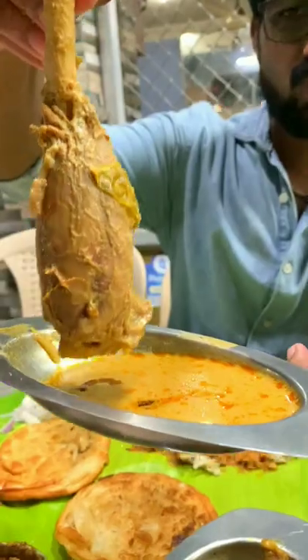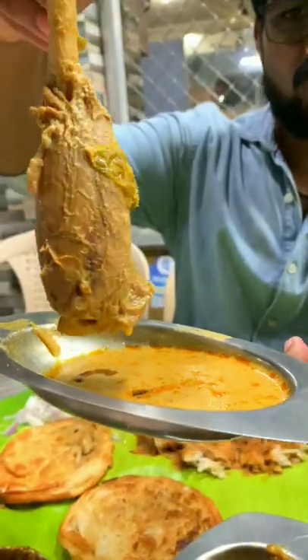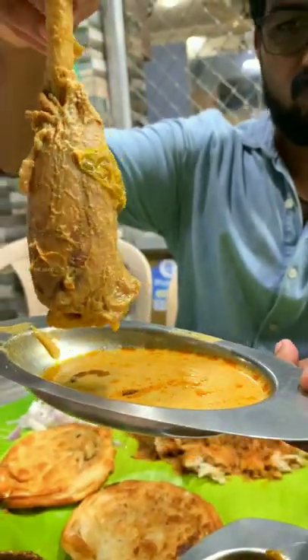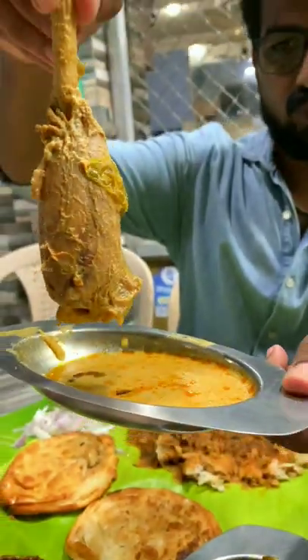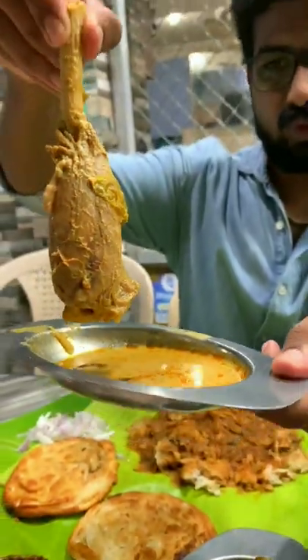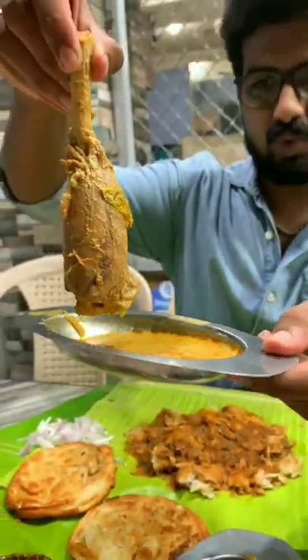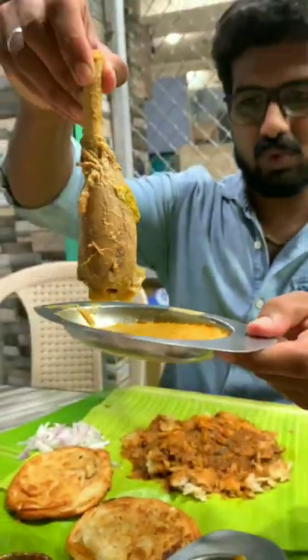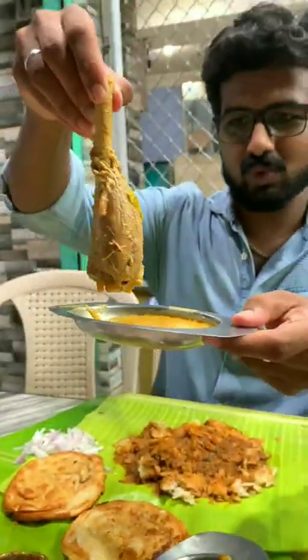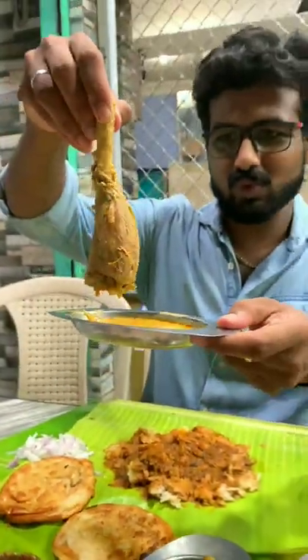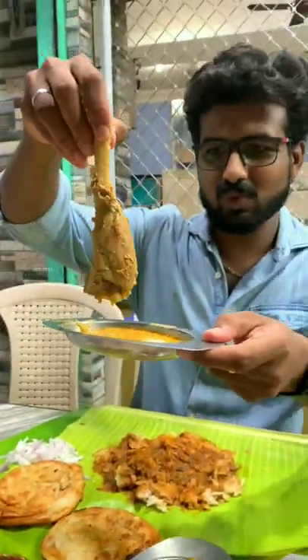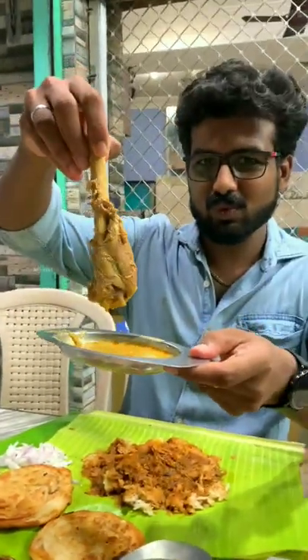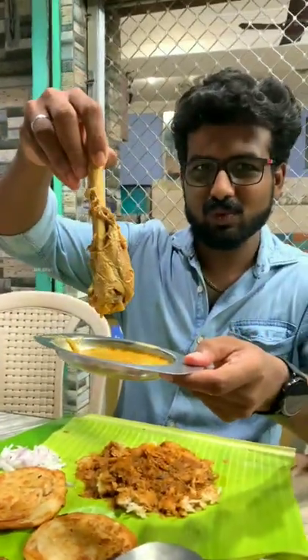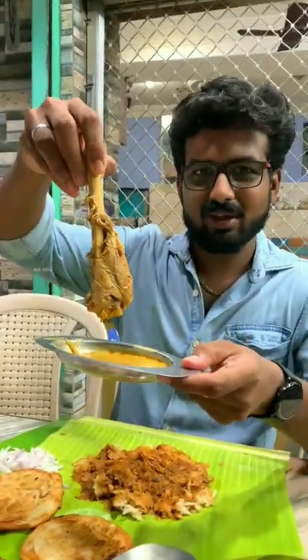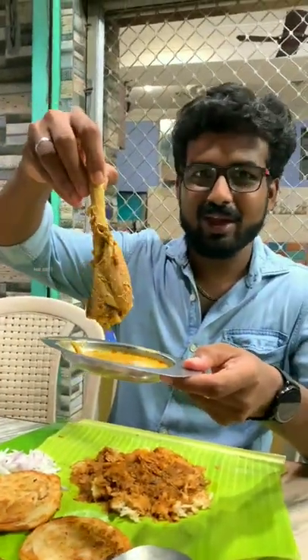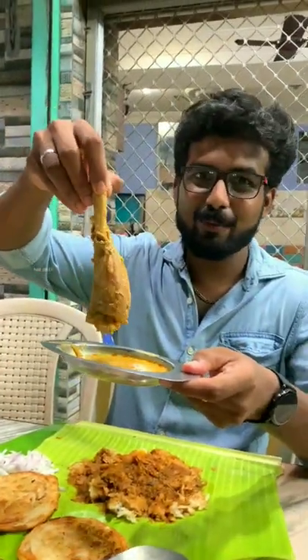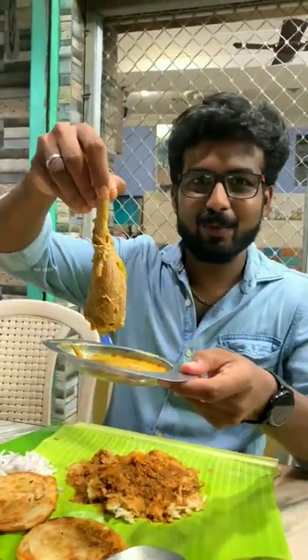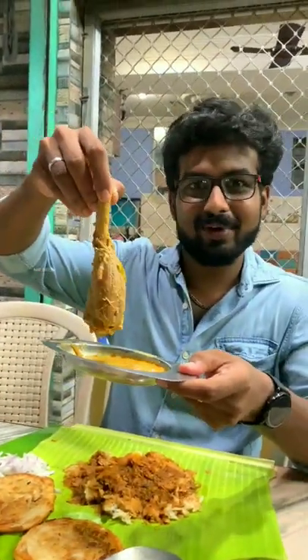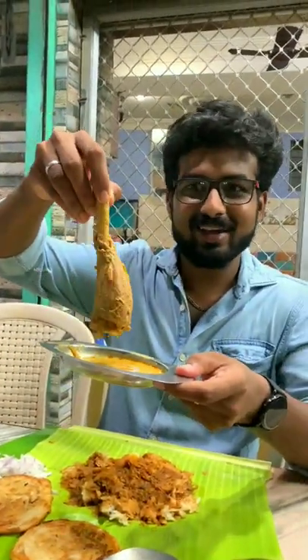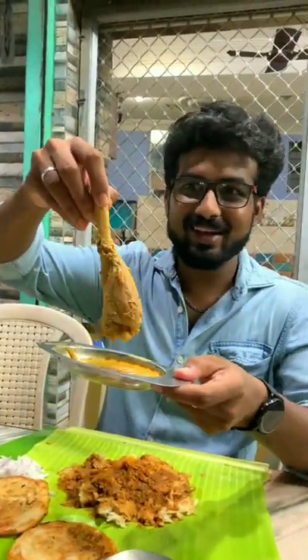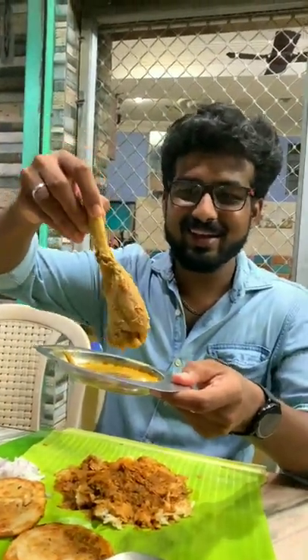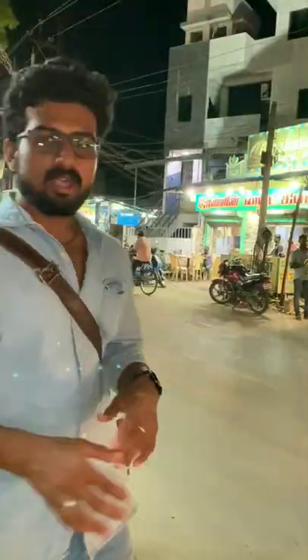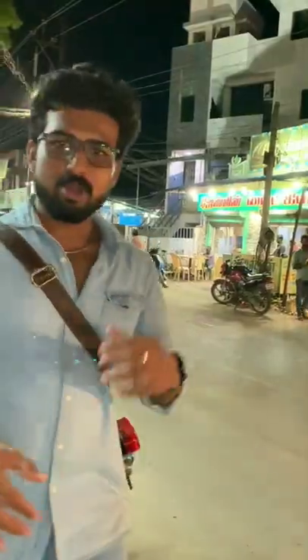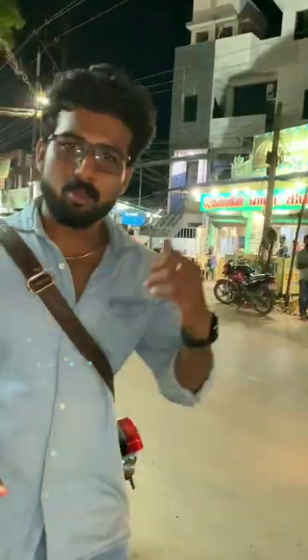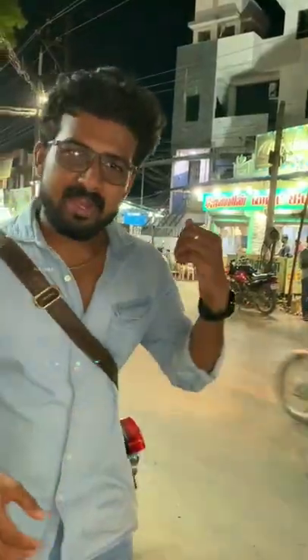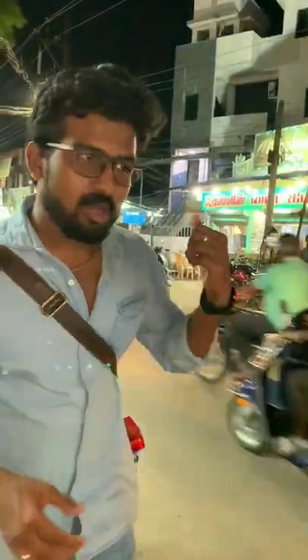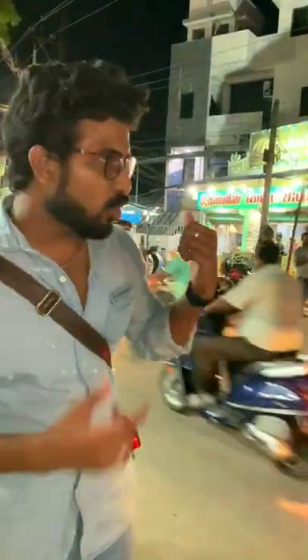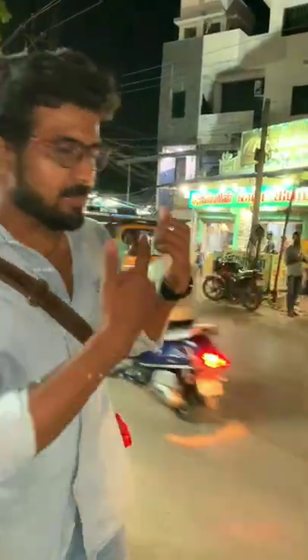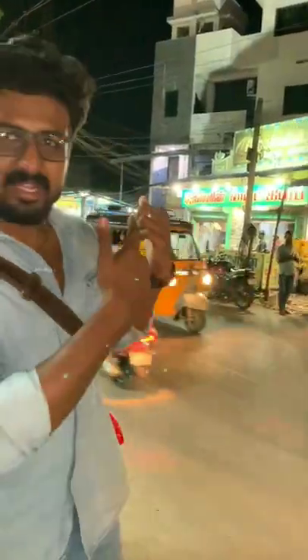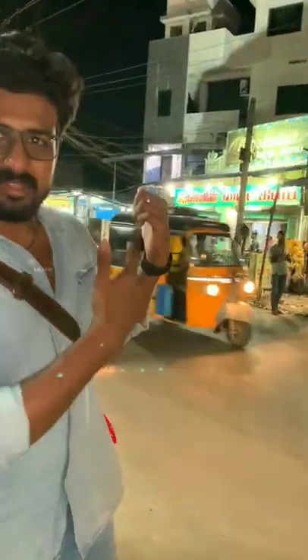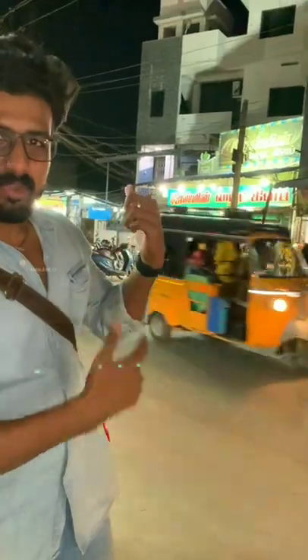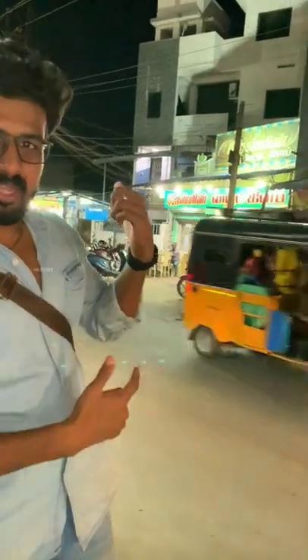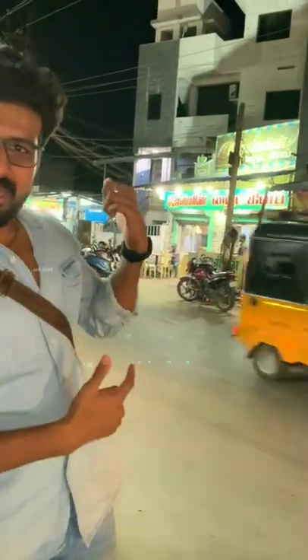Shree here. There is a lot of meat in the mutton. If you want to eat it, you will have to eat it.